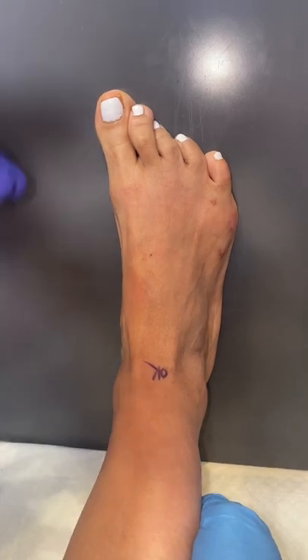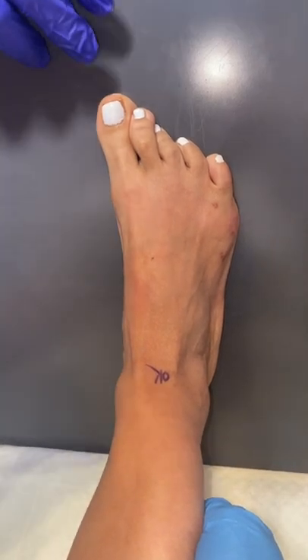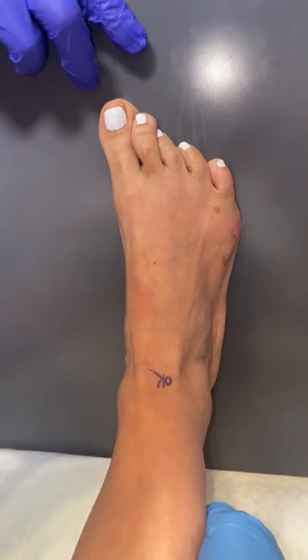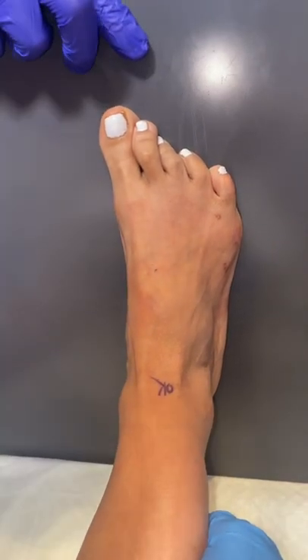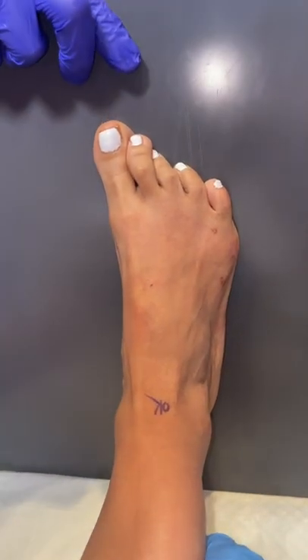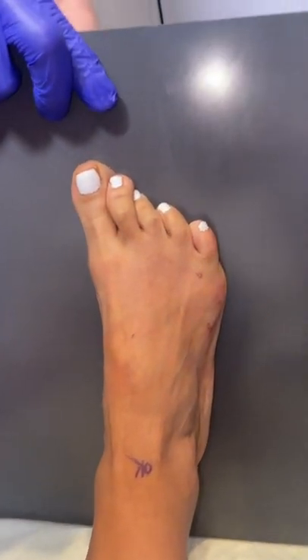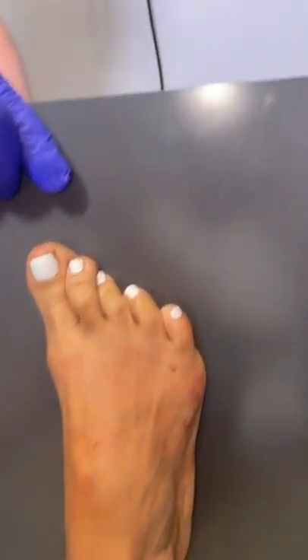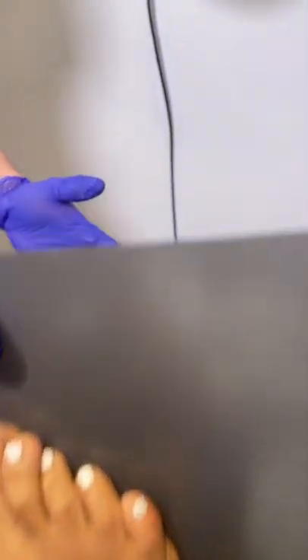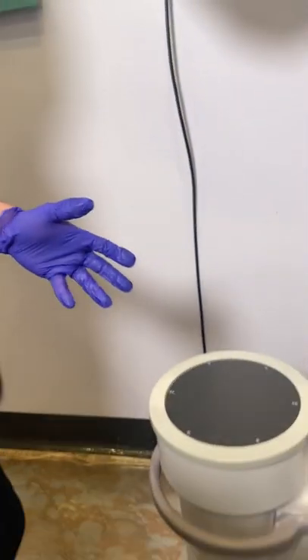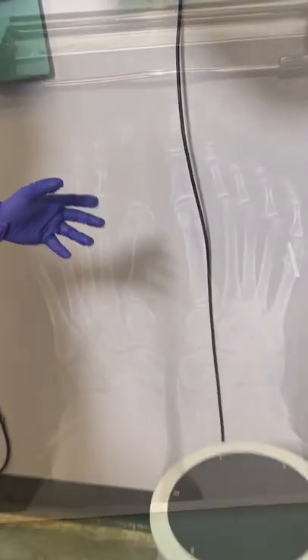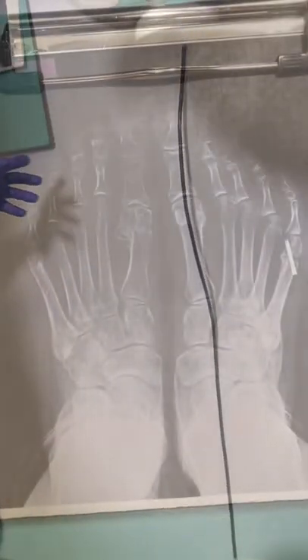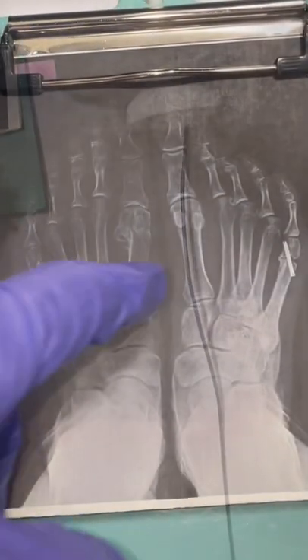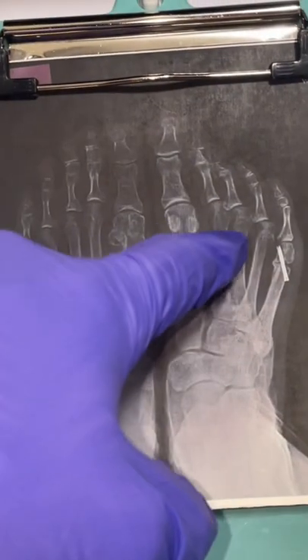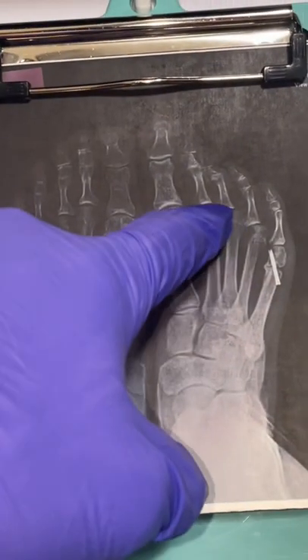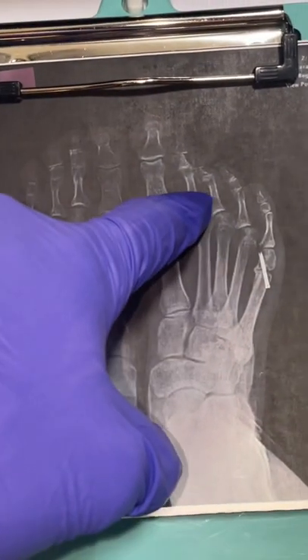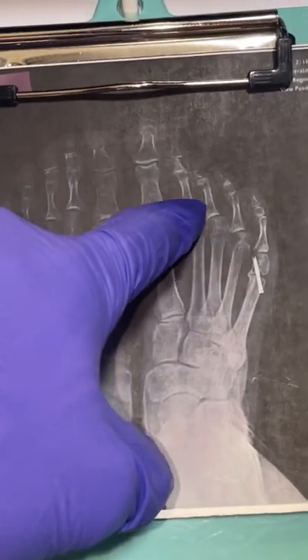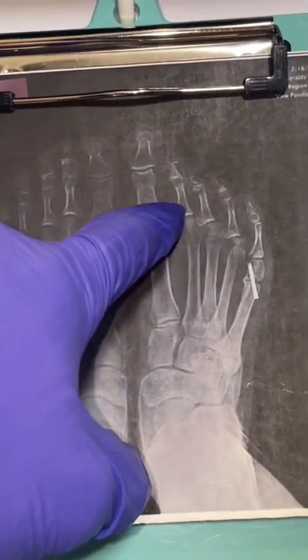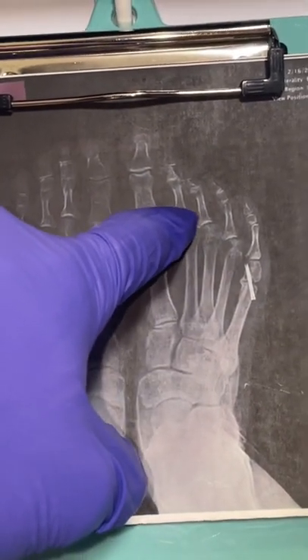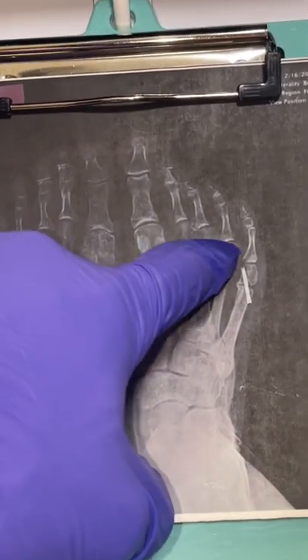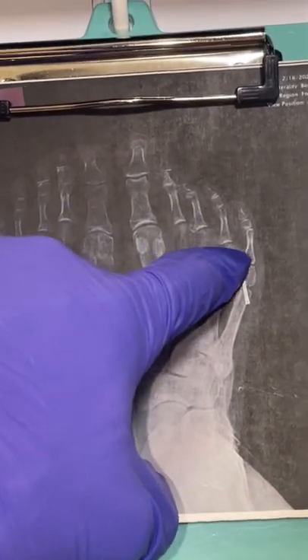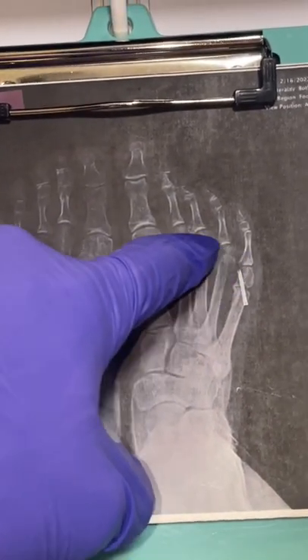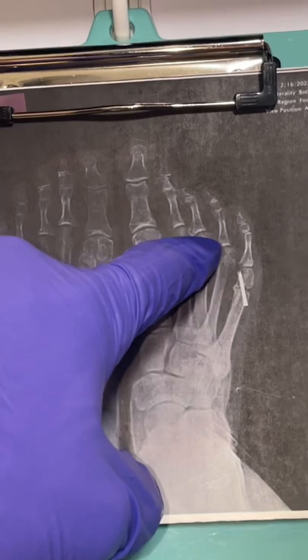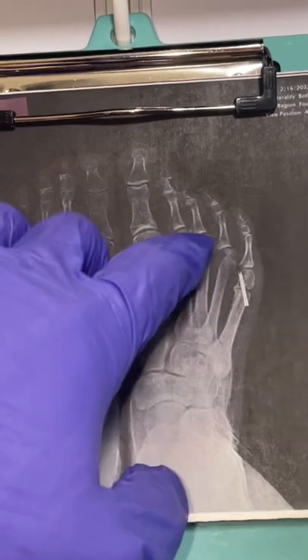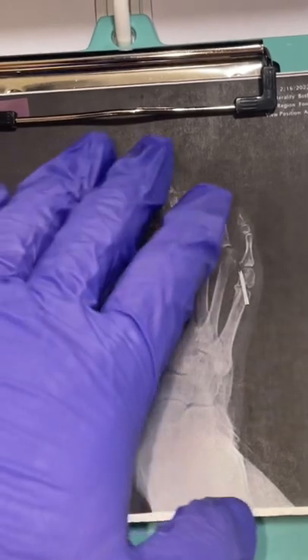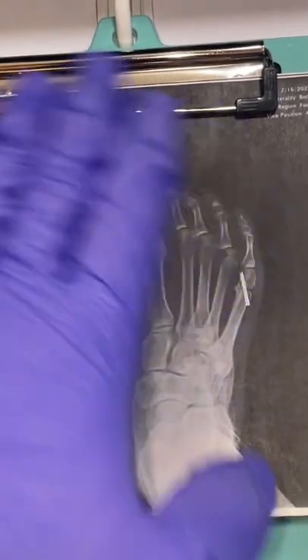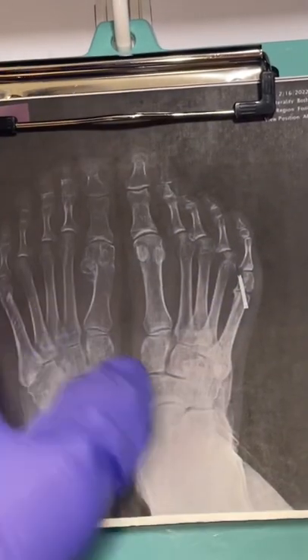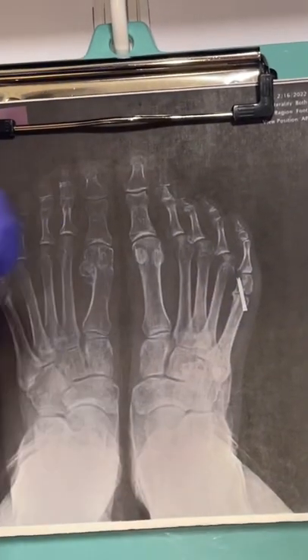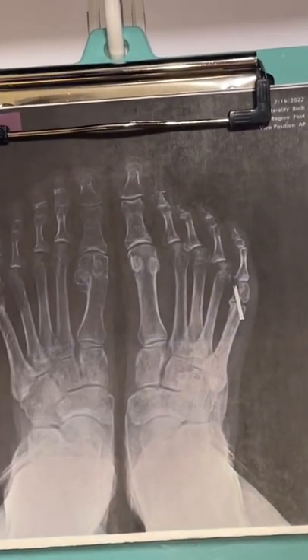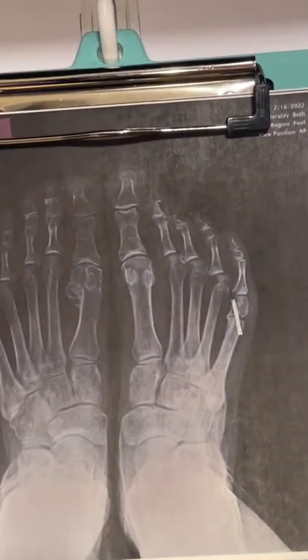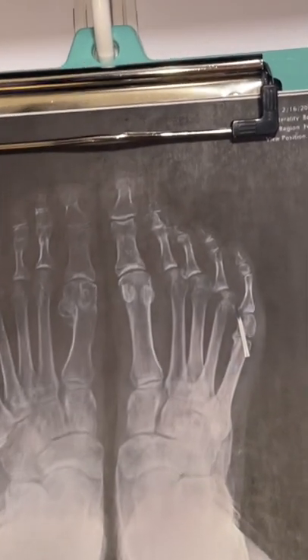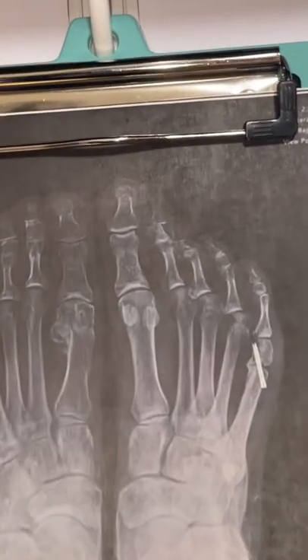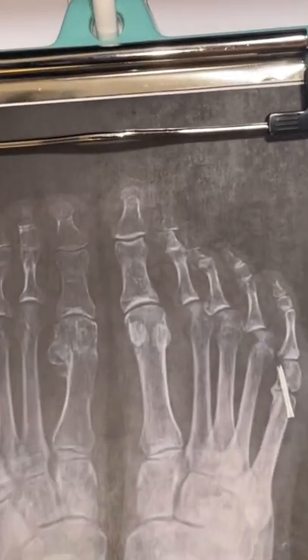And here are her x-rays. As you can see, all the joints are subluxed — they're pulling towards the big toe.